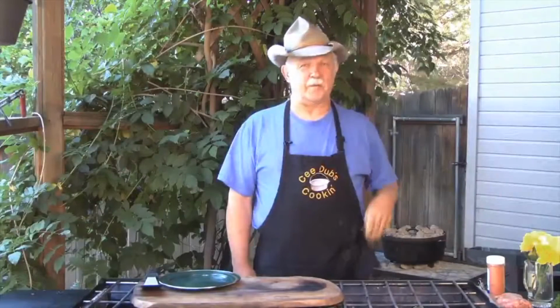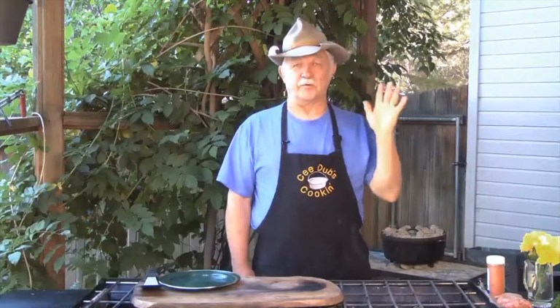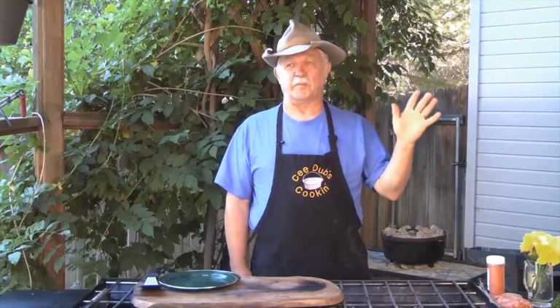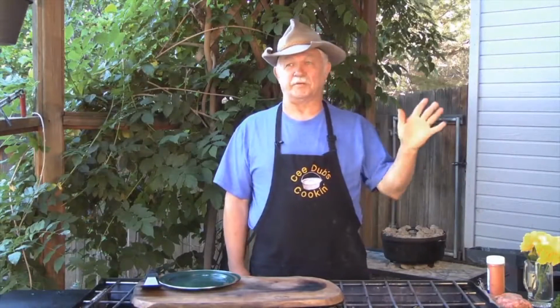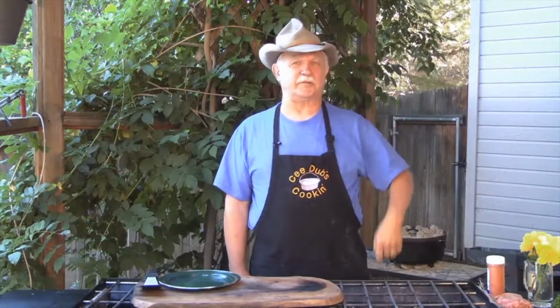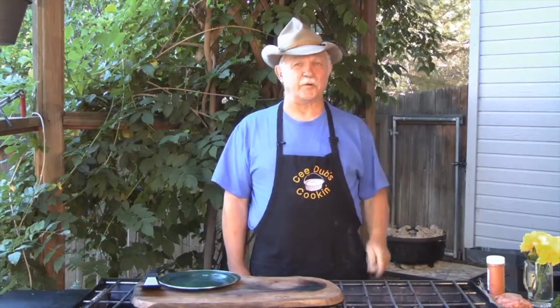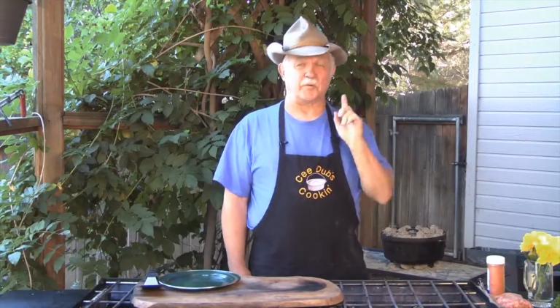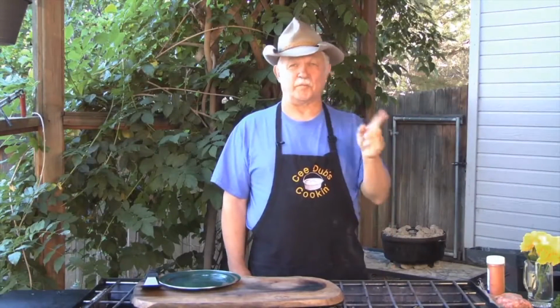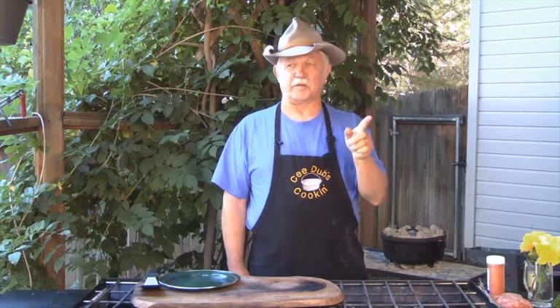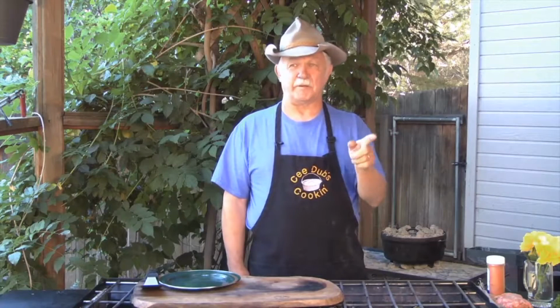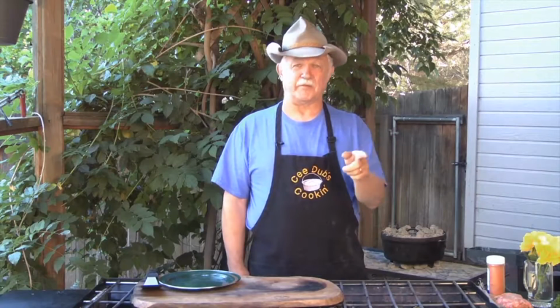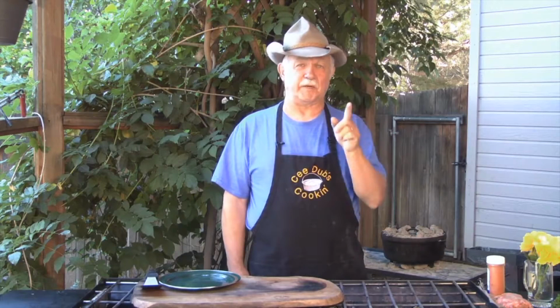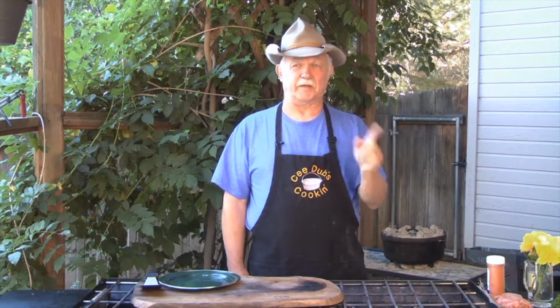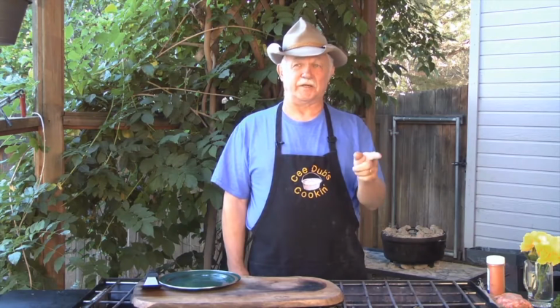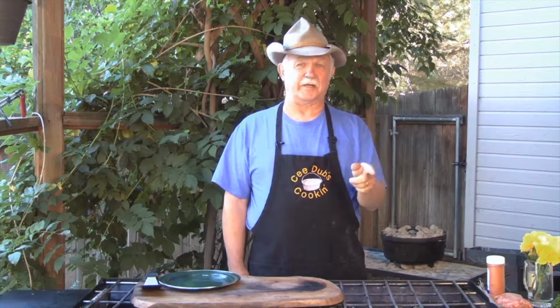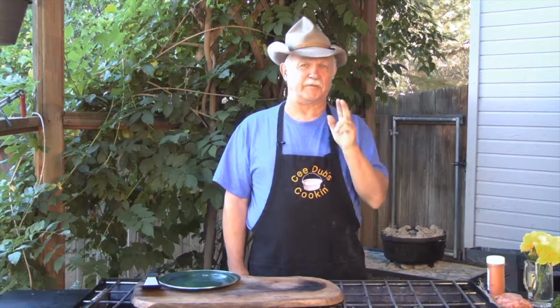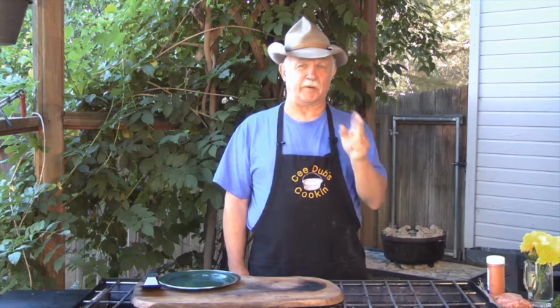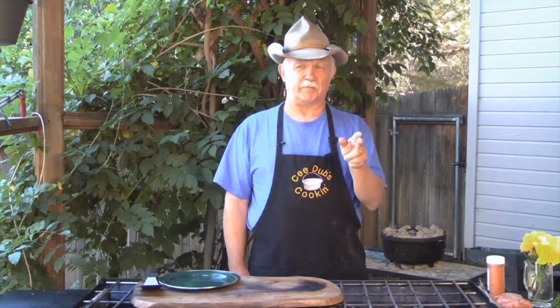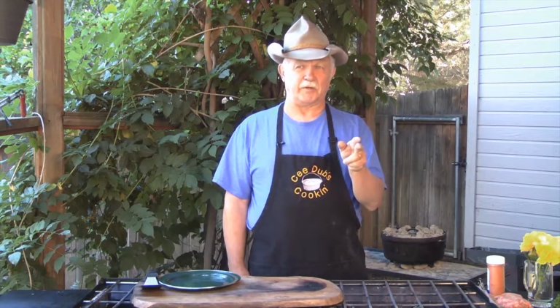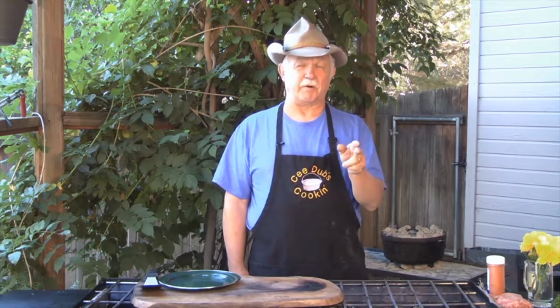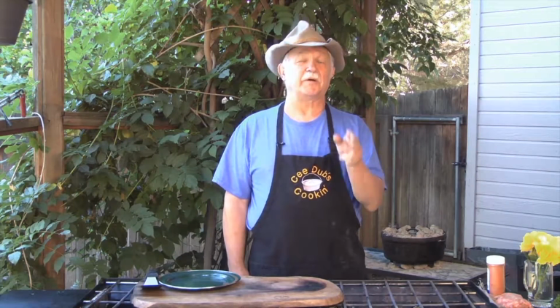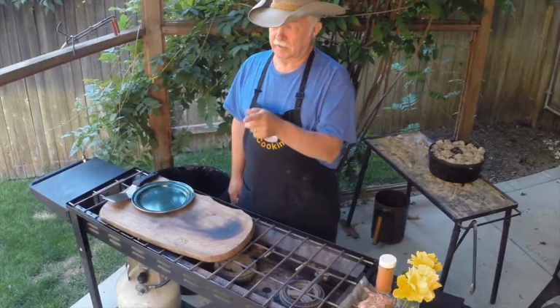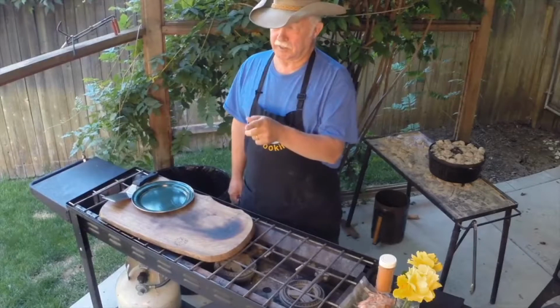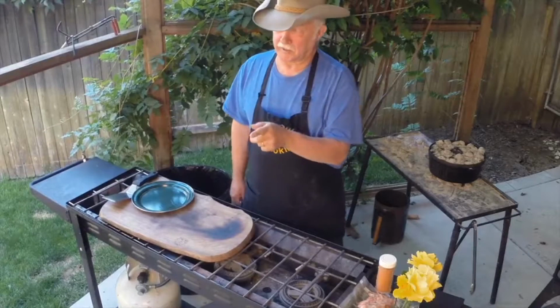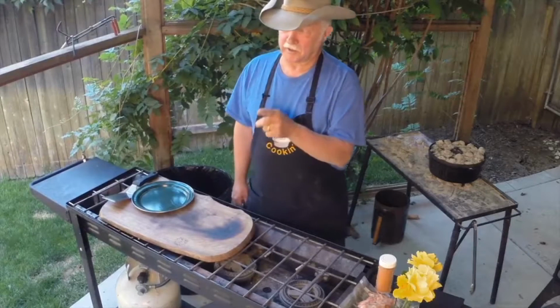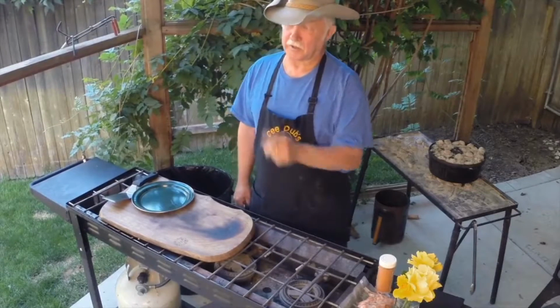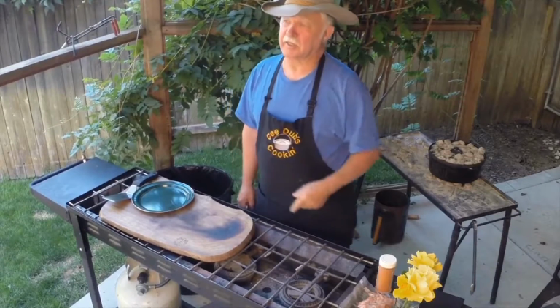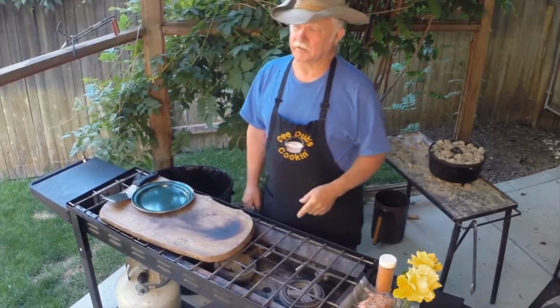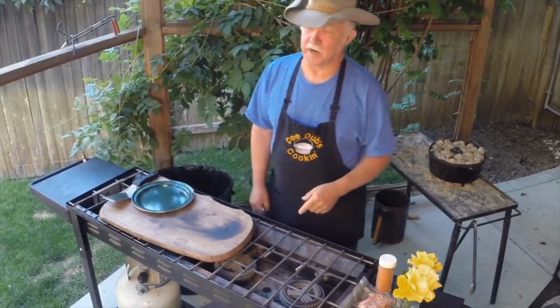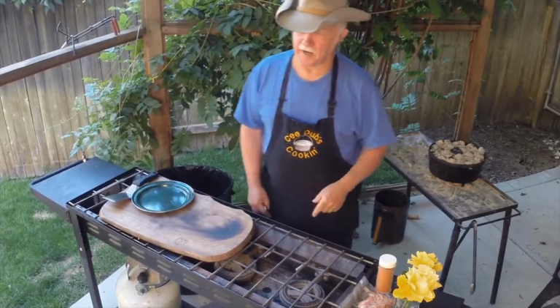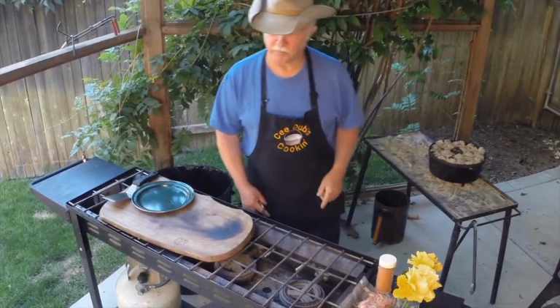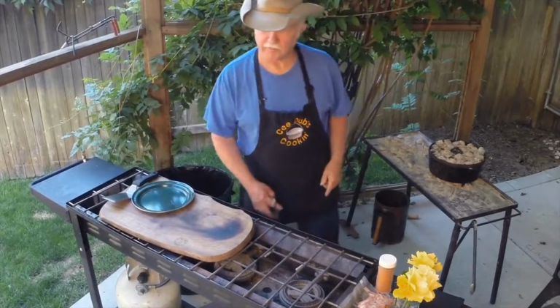My old smell test has worked one more time. If it smells done, it's done. If it smells burnt, it's burnt. Let's take a look at our quiche and have some breakfast.